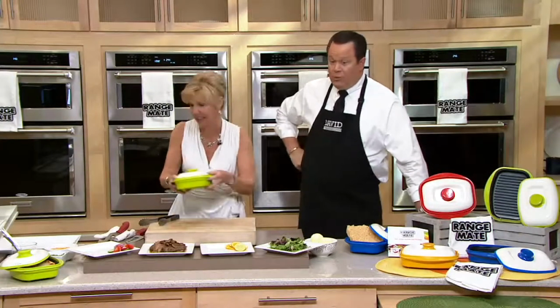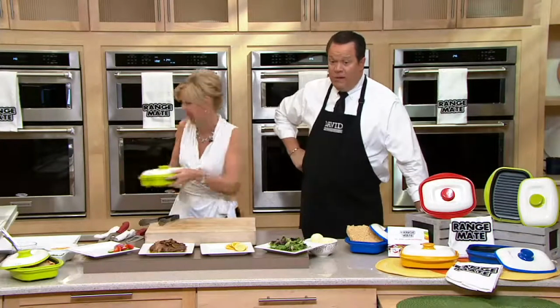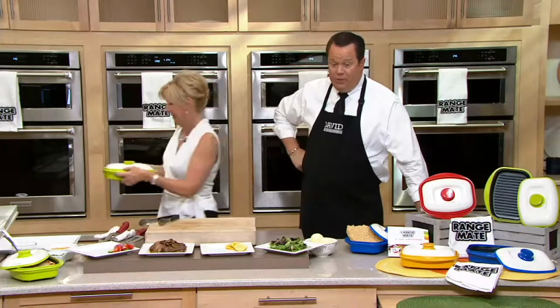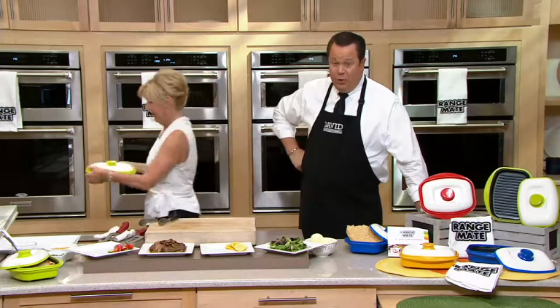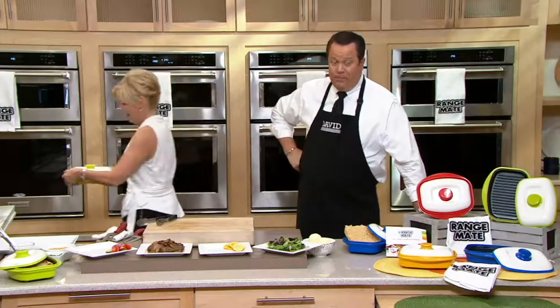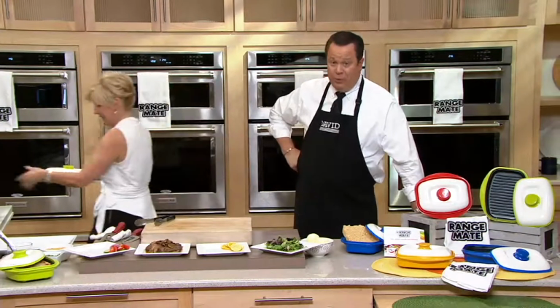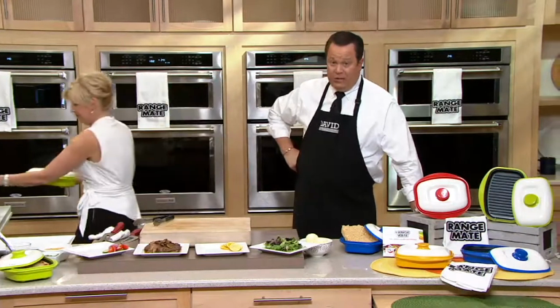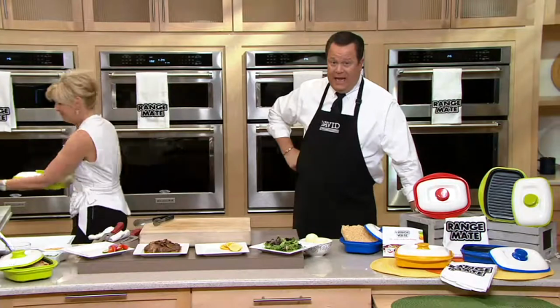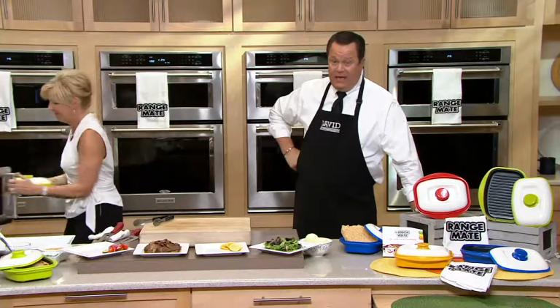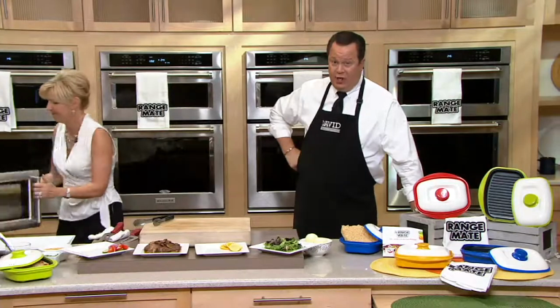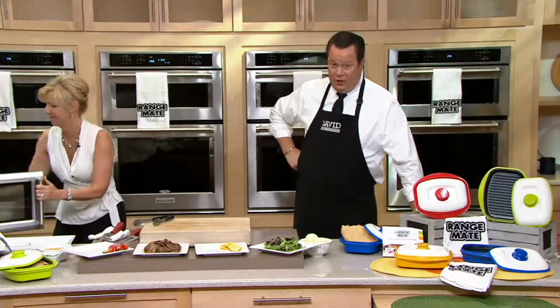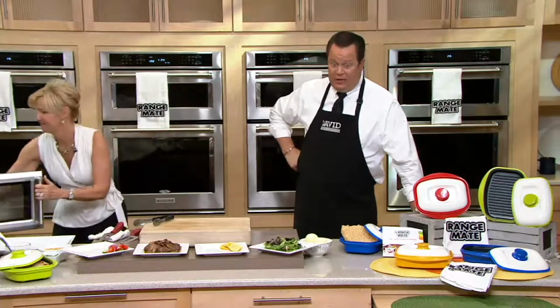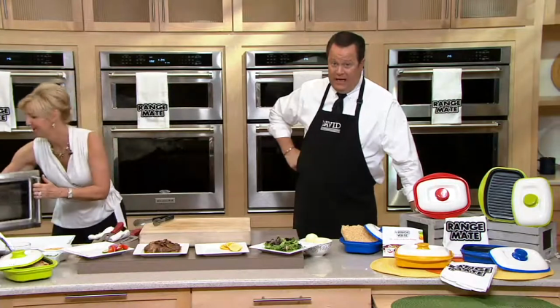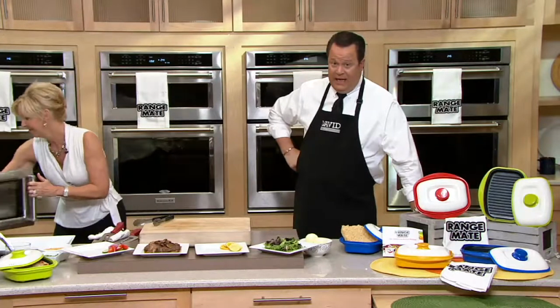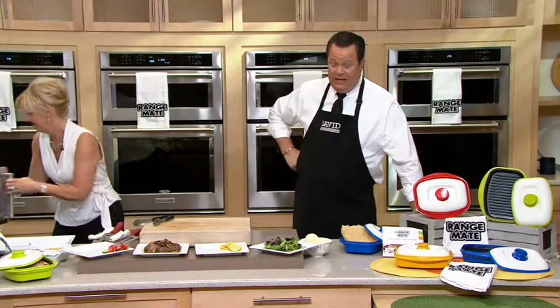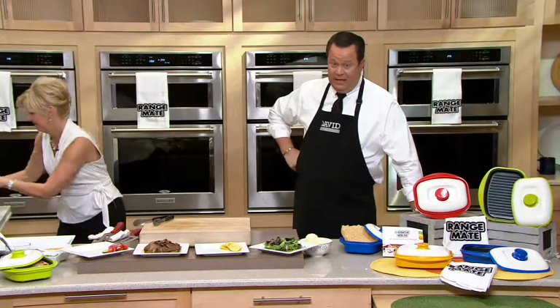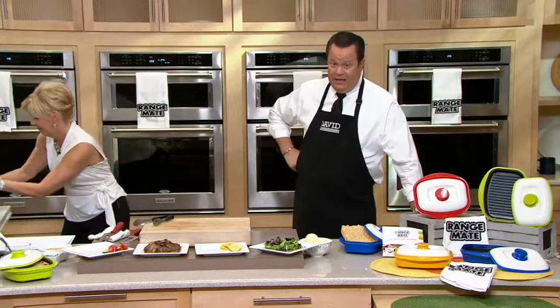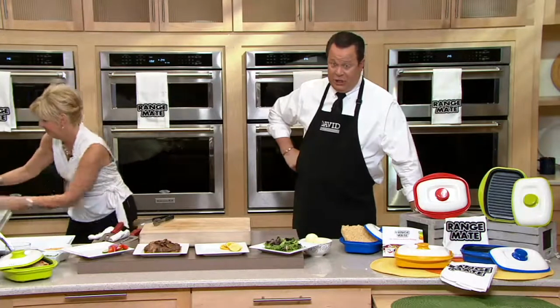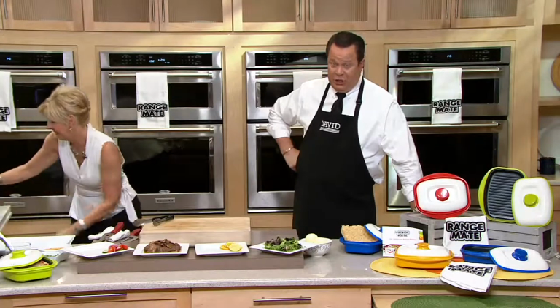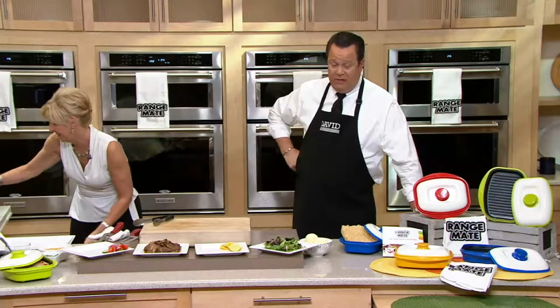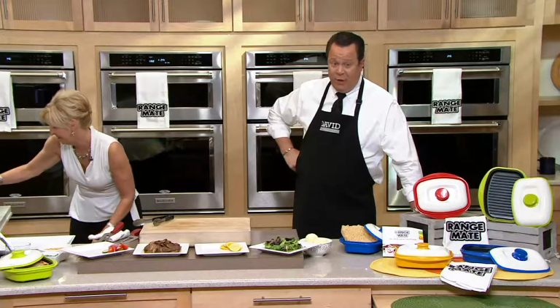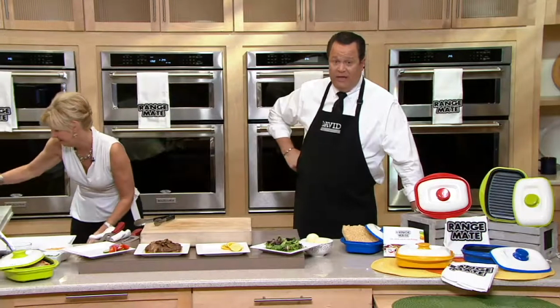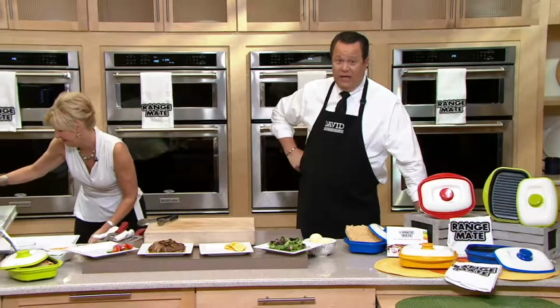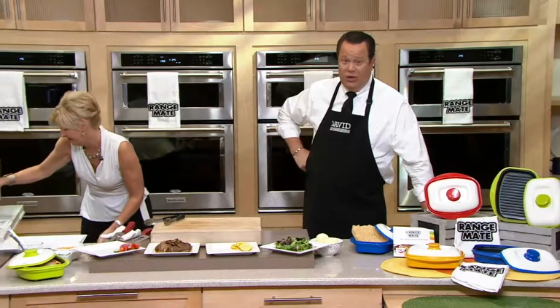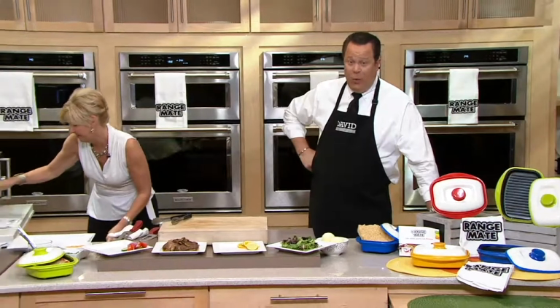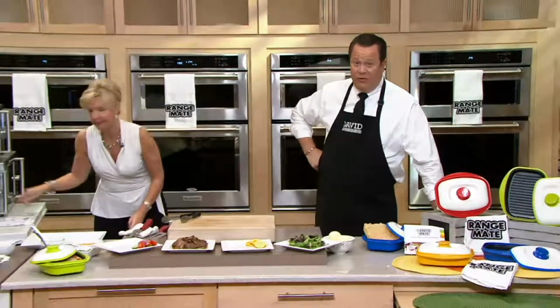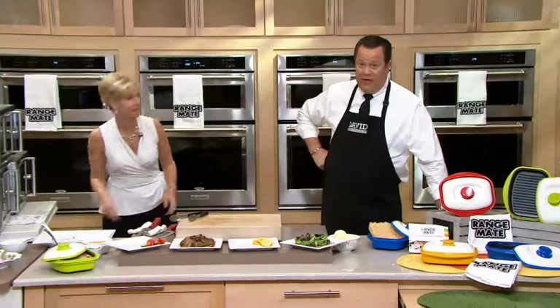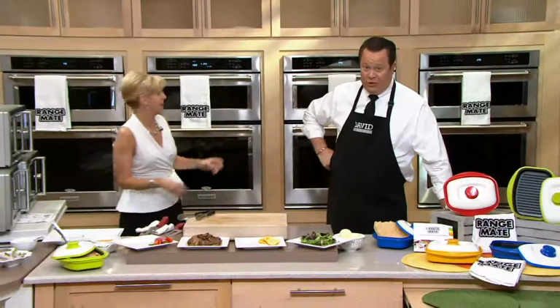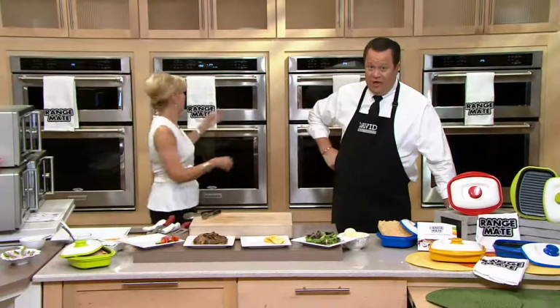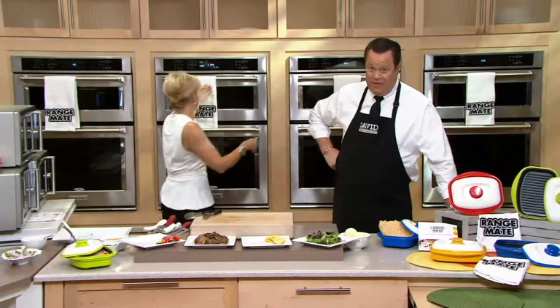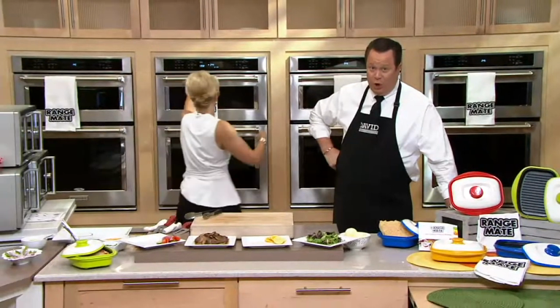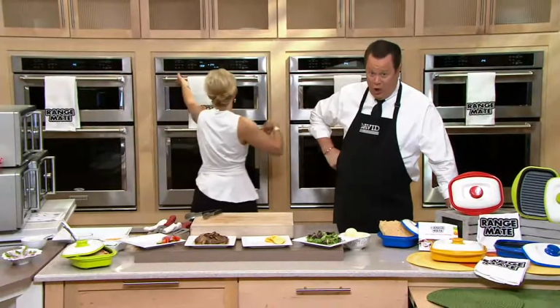As we pop those peppers and onions and sausage into the microwave, well over 1,000 of these are gone.